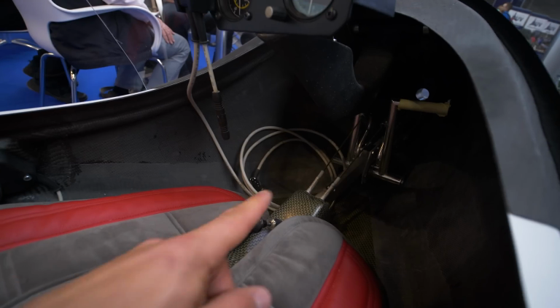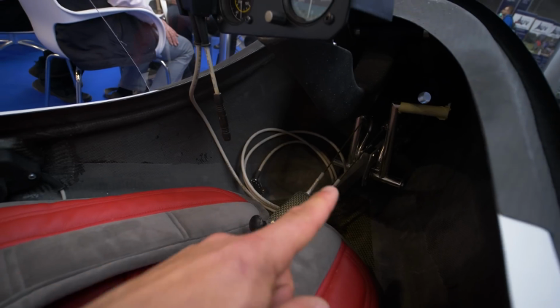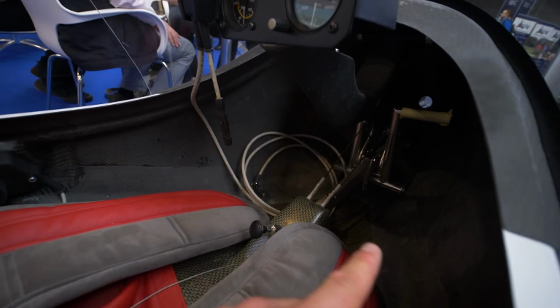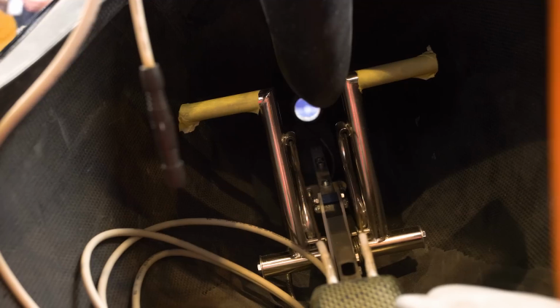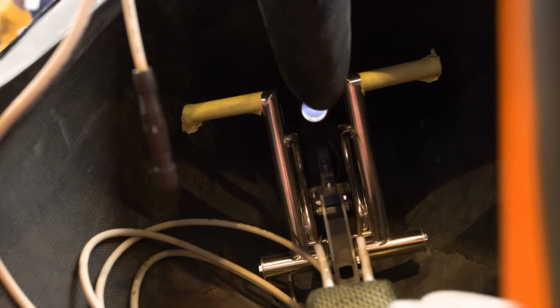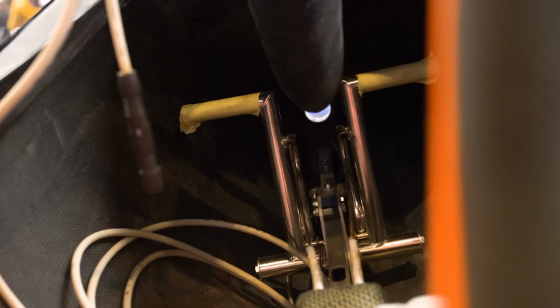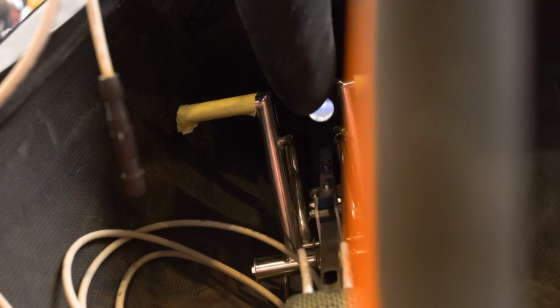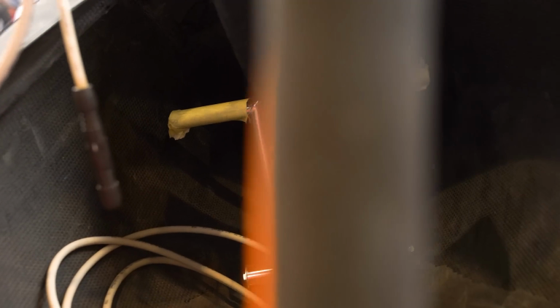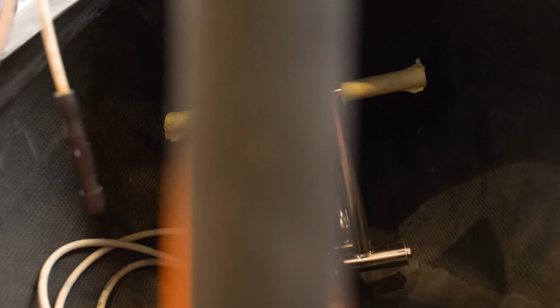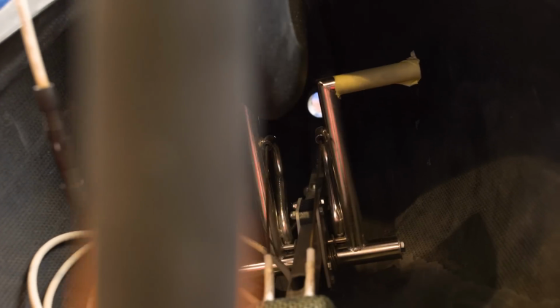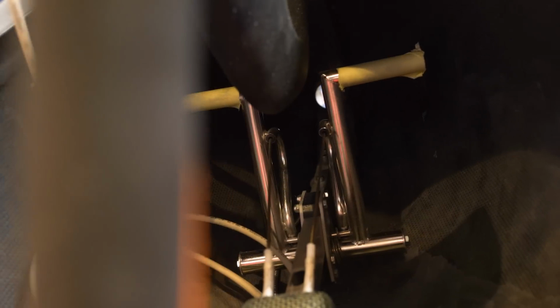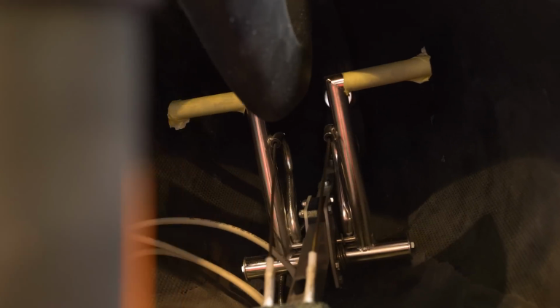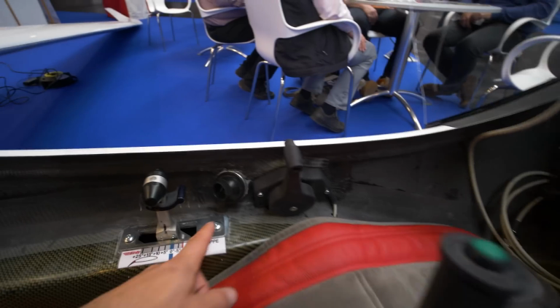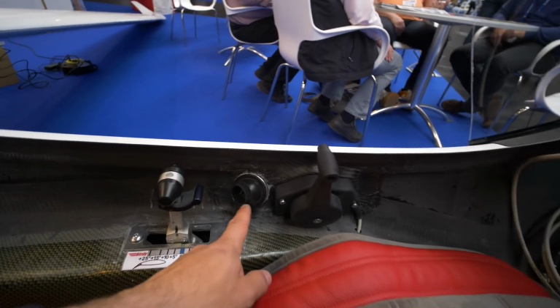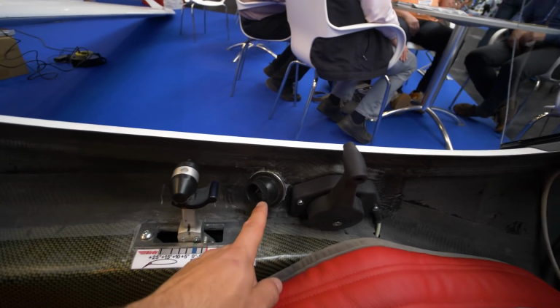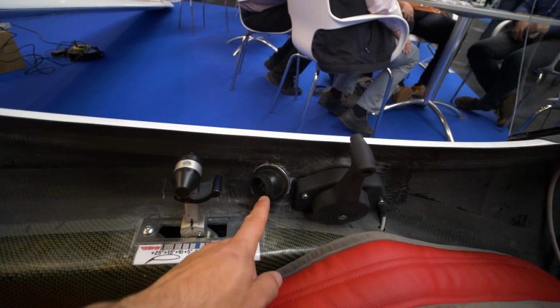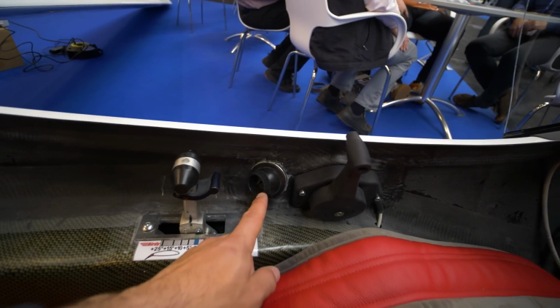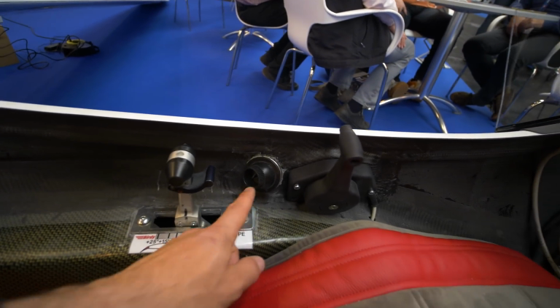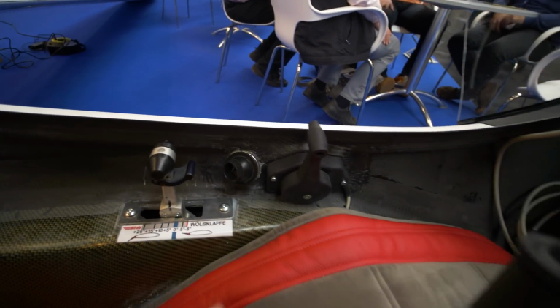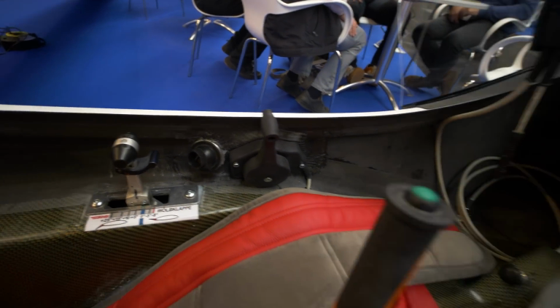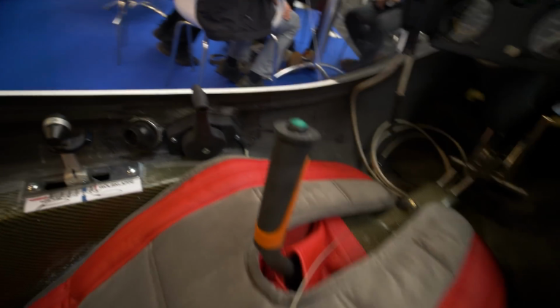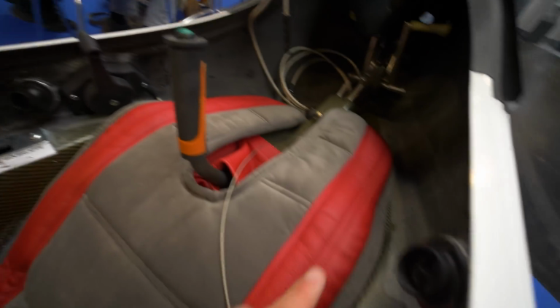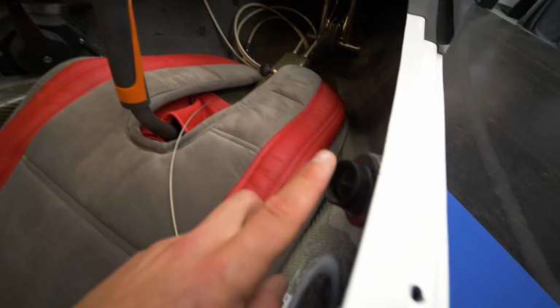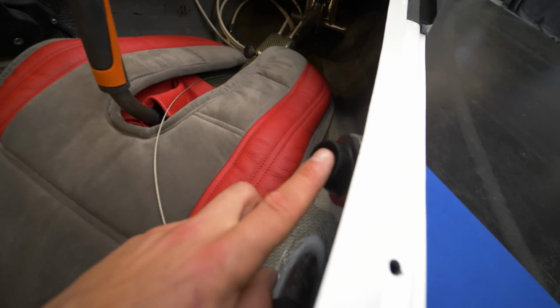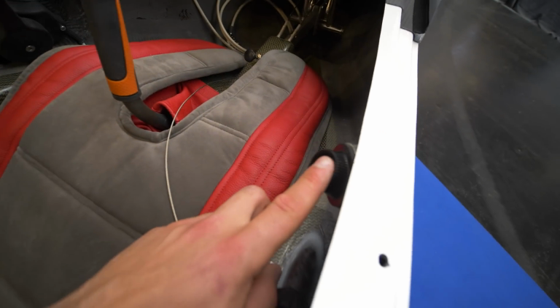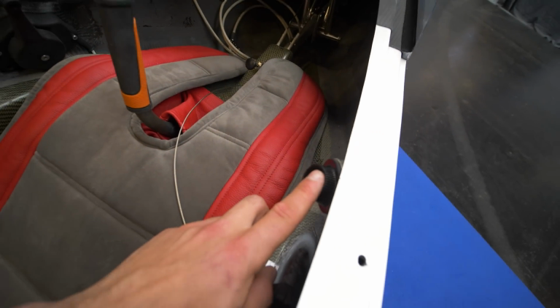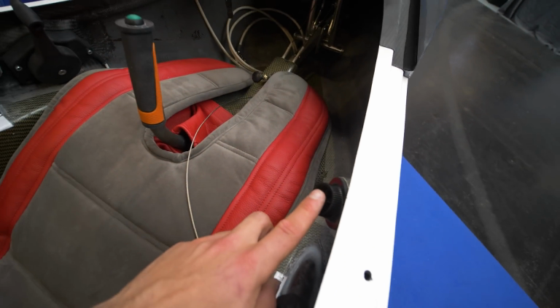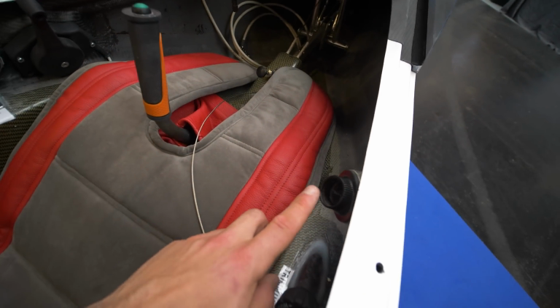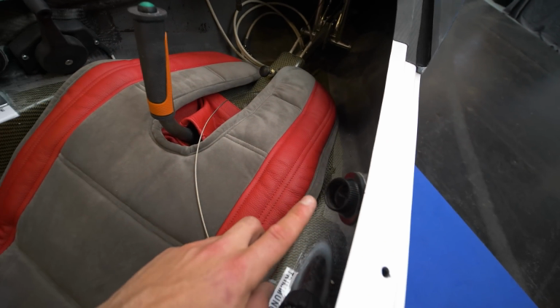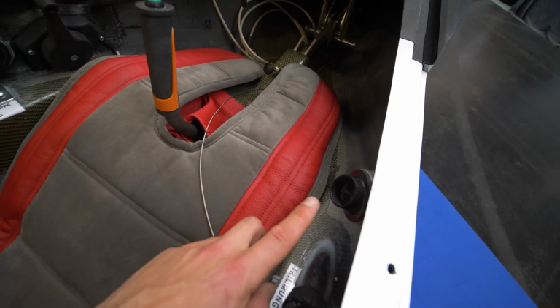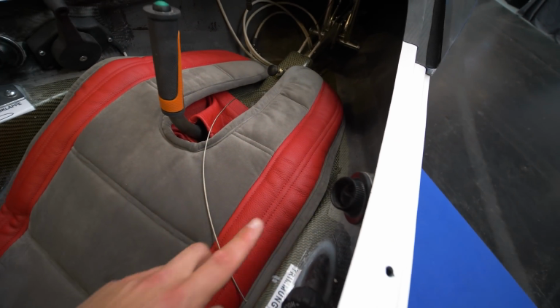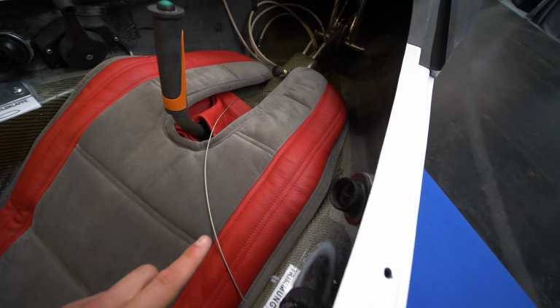These are the rudder pedals. Here is a small vent, and on the other side there's another vent as well.